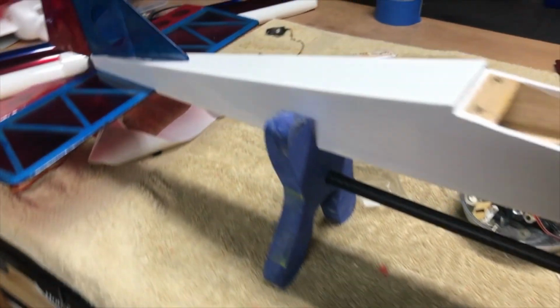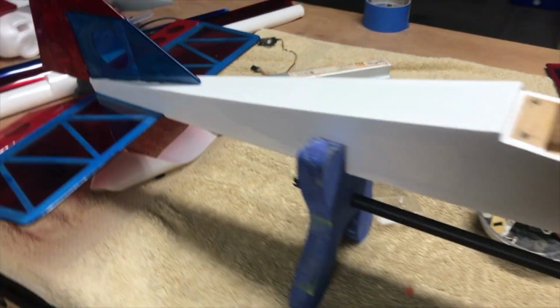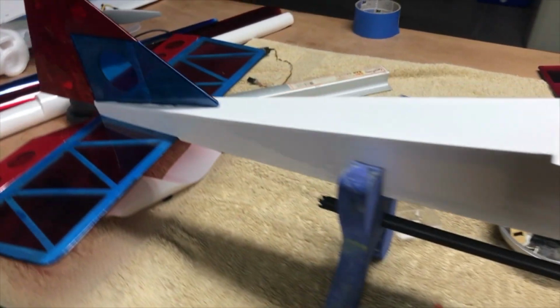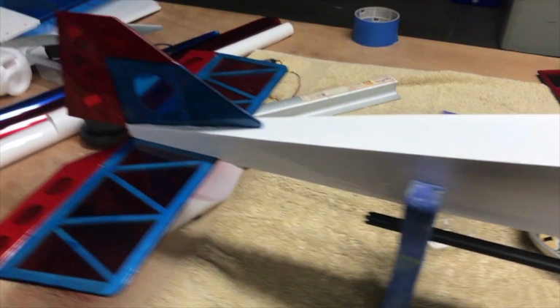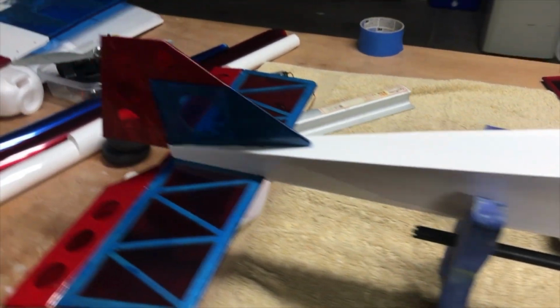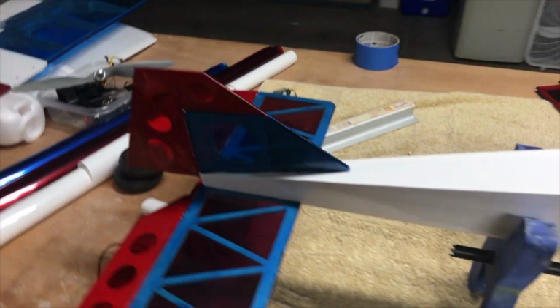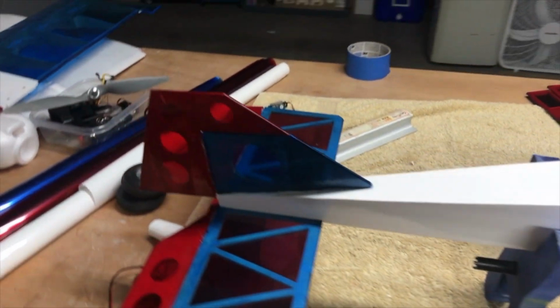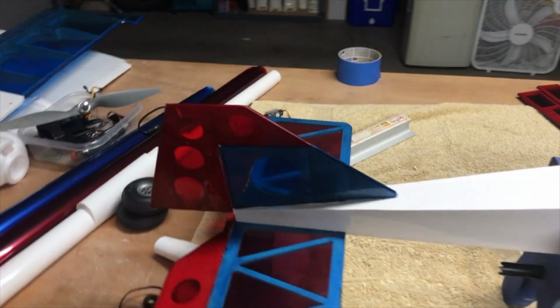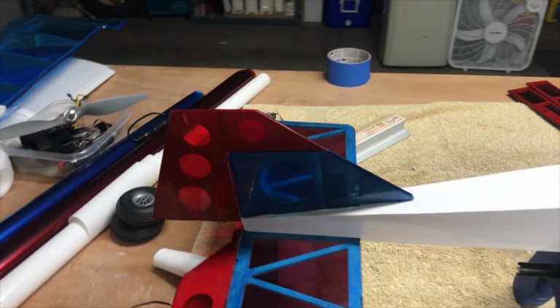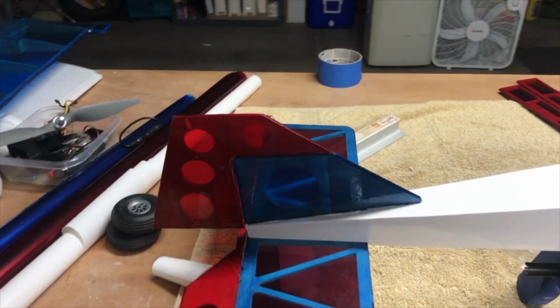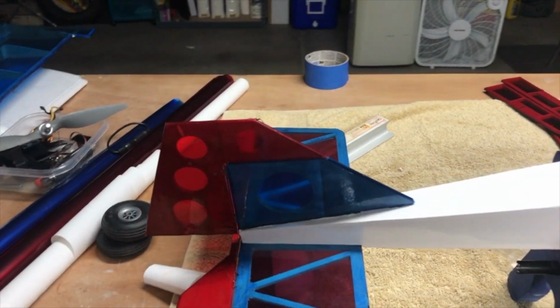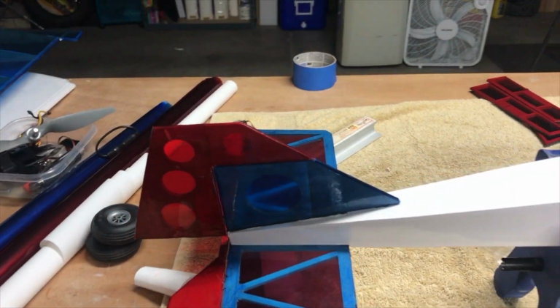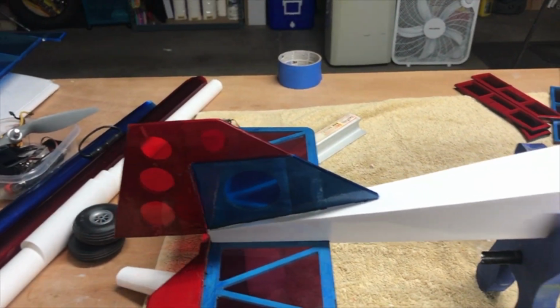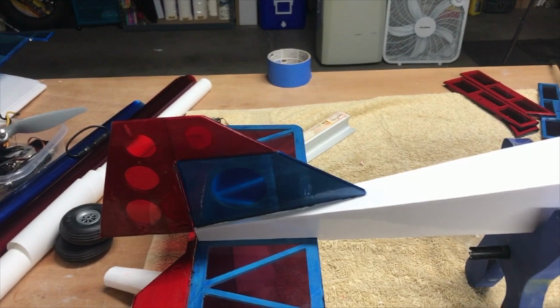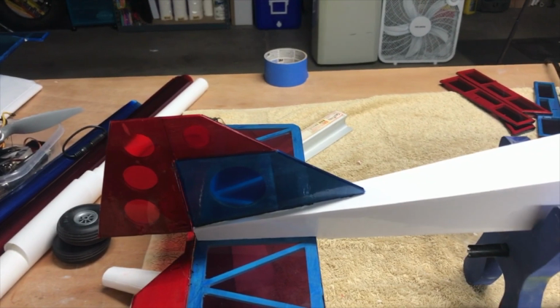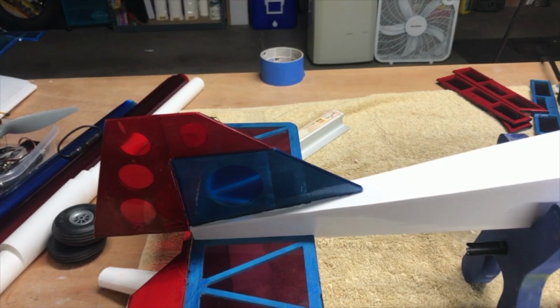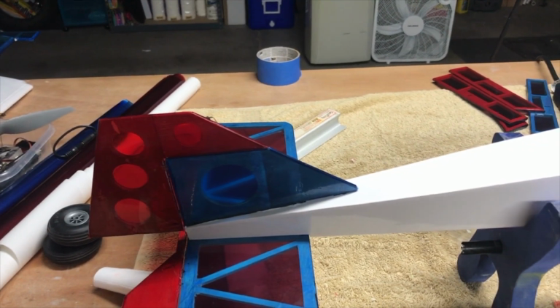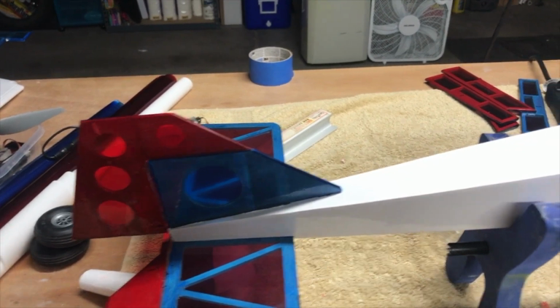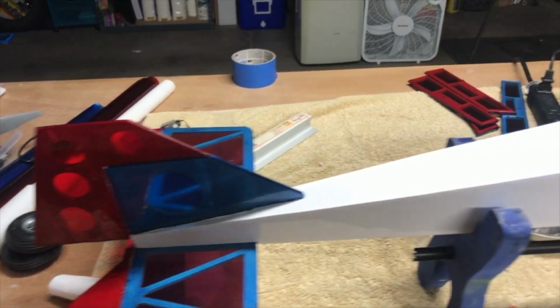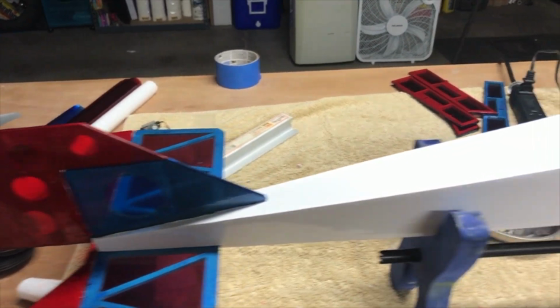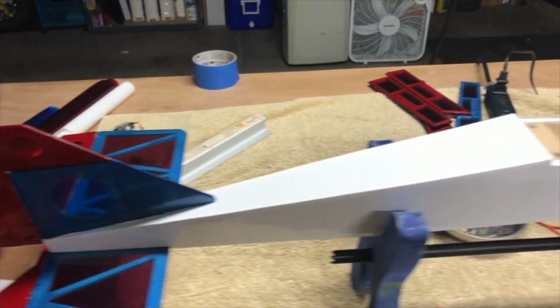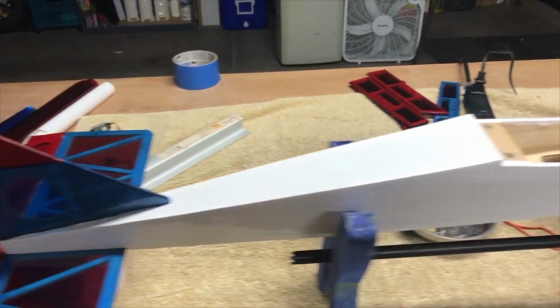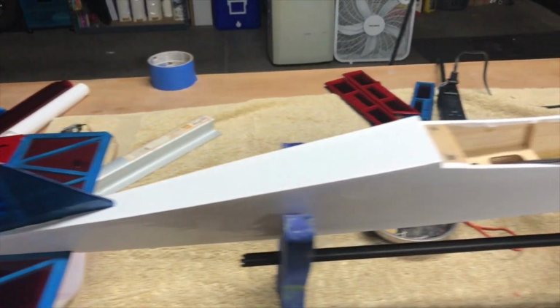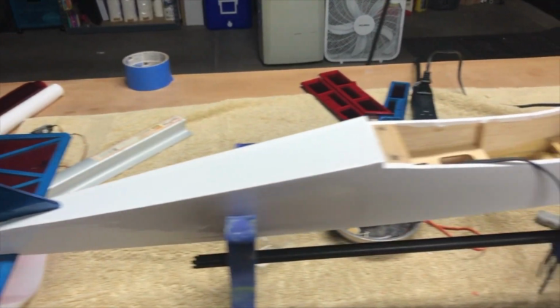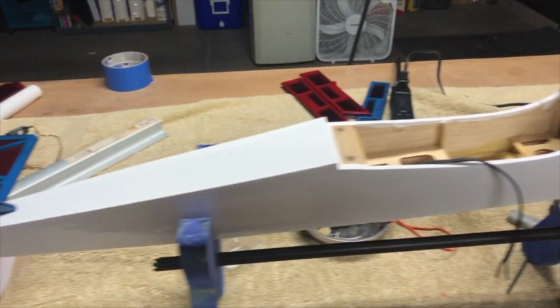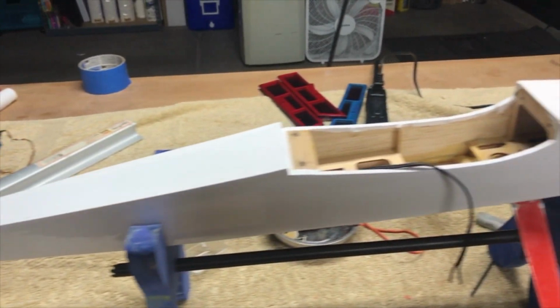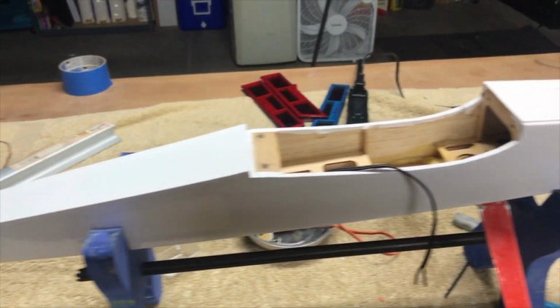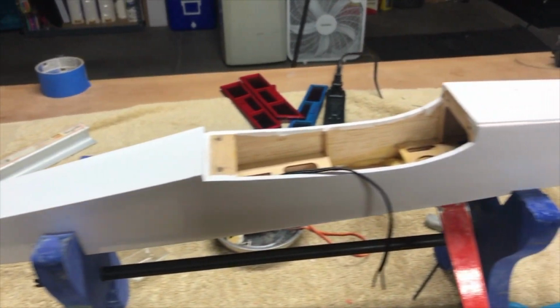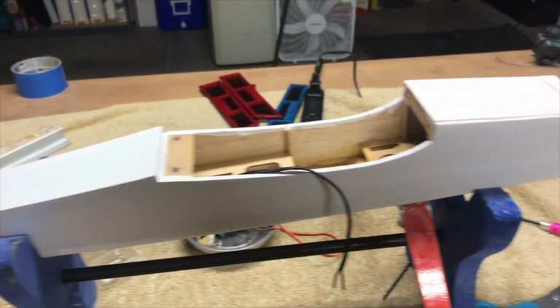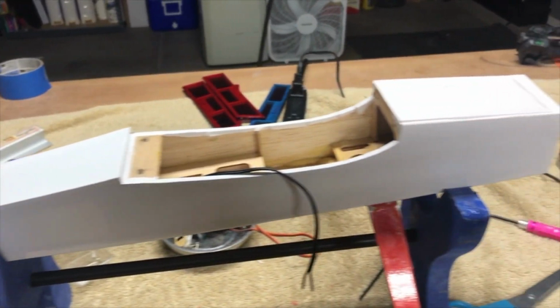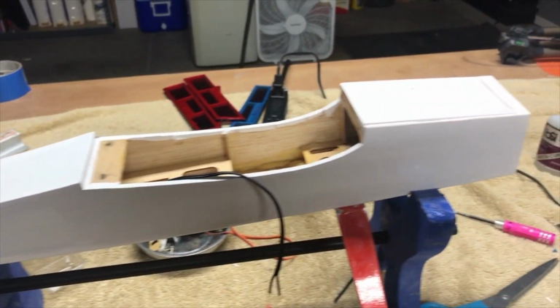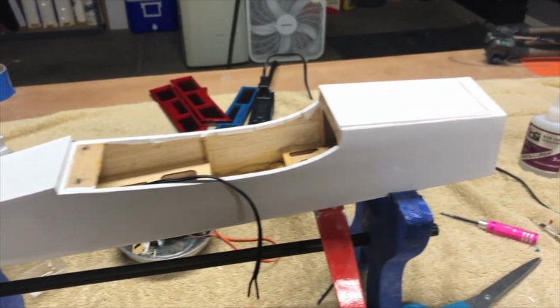Ready to have the motor reattached. We're looking good — it's all mounted back together and ready to go.